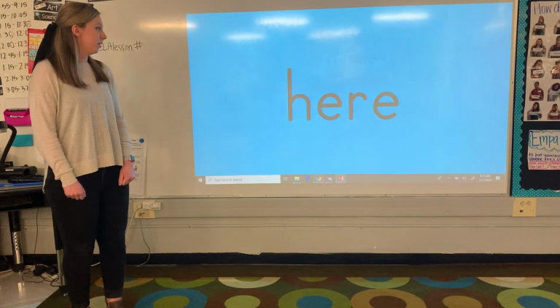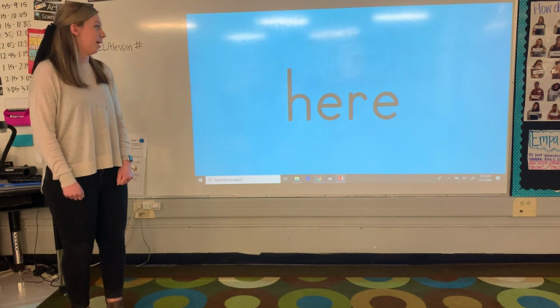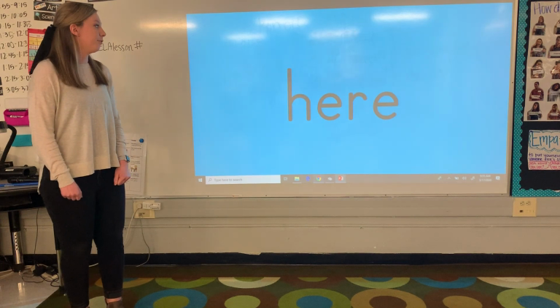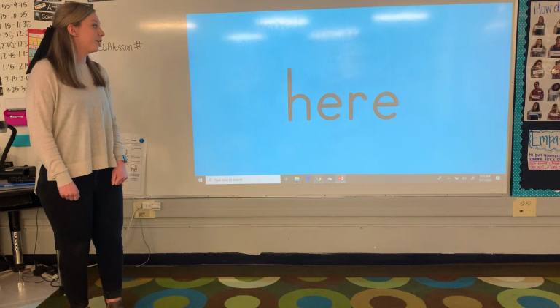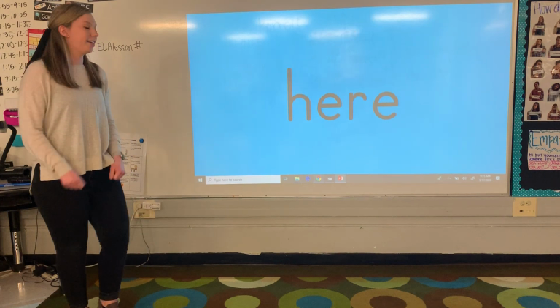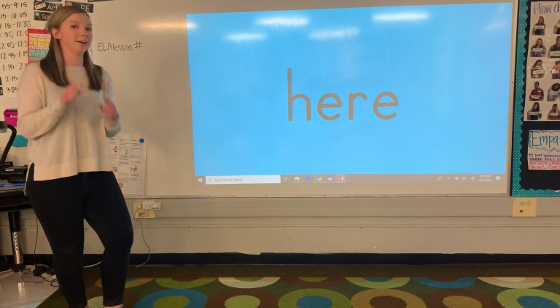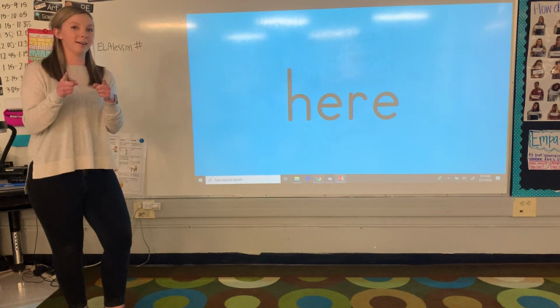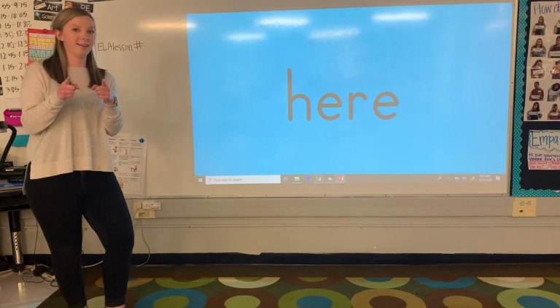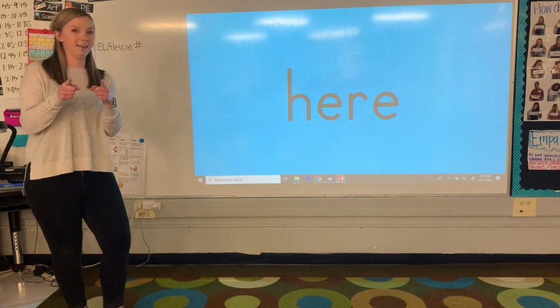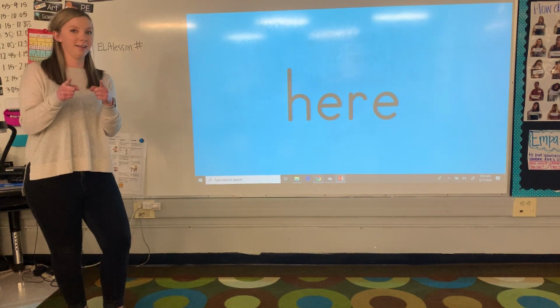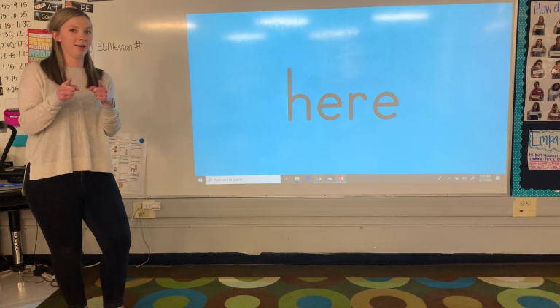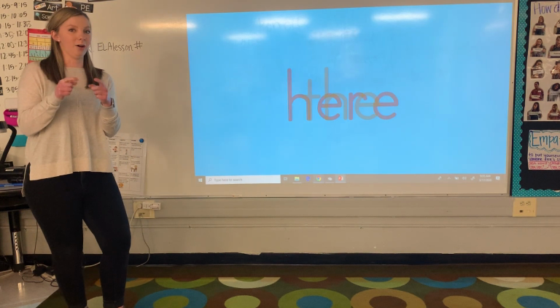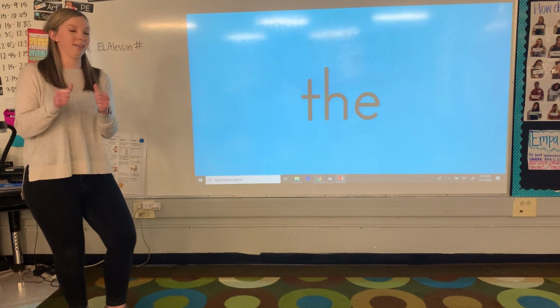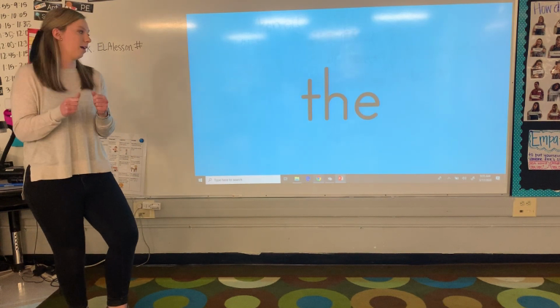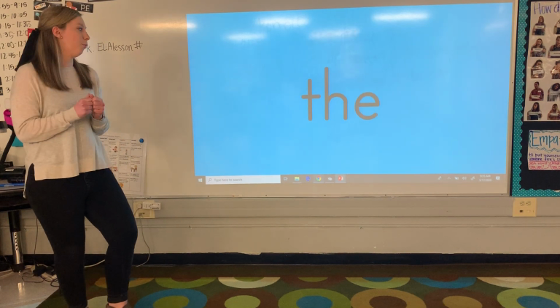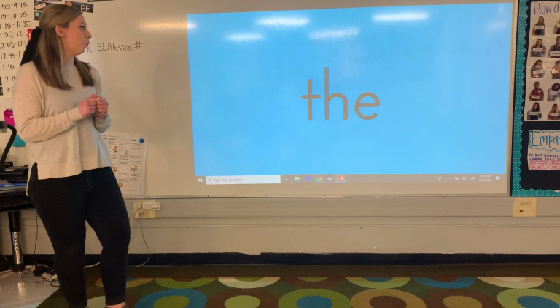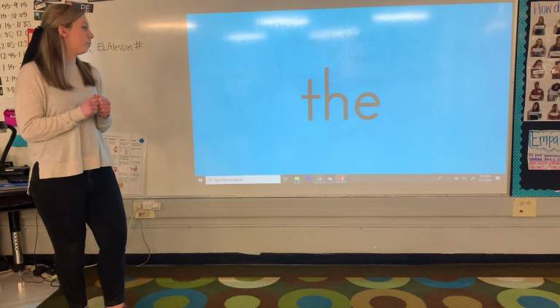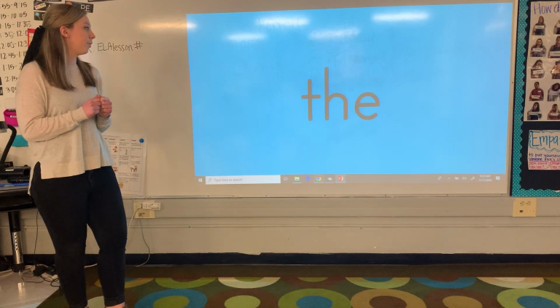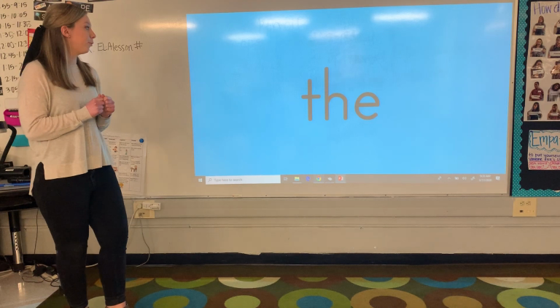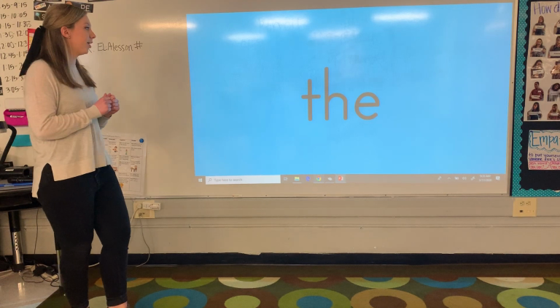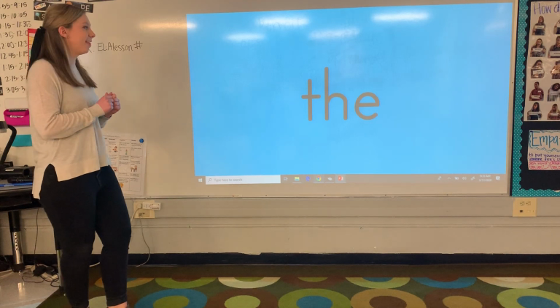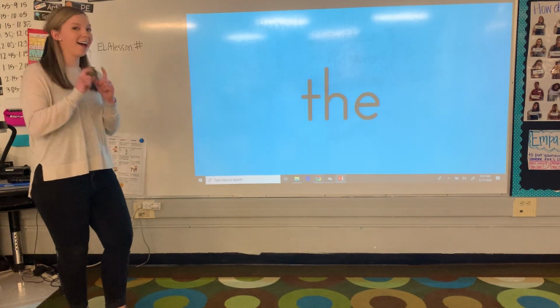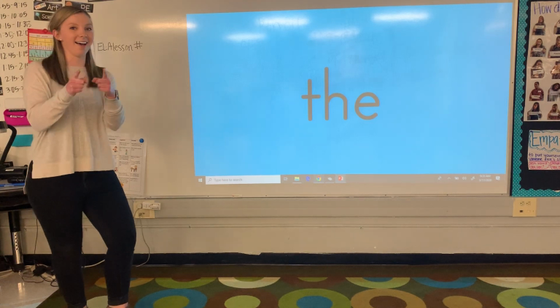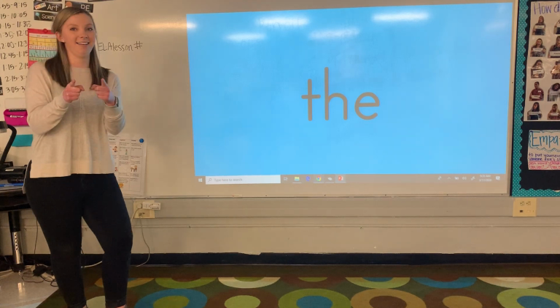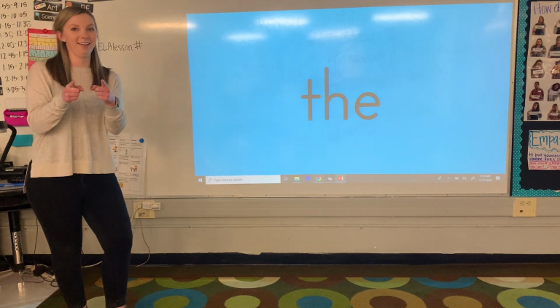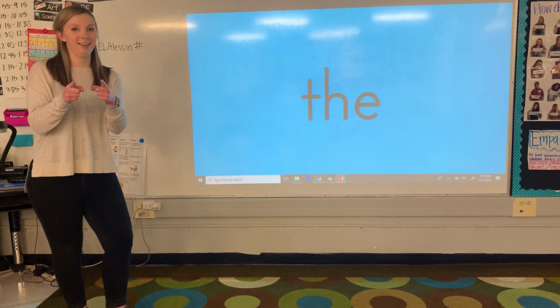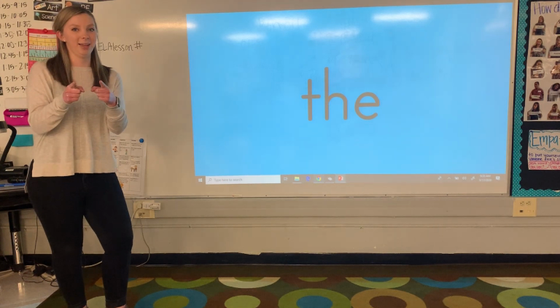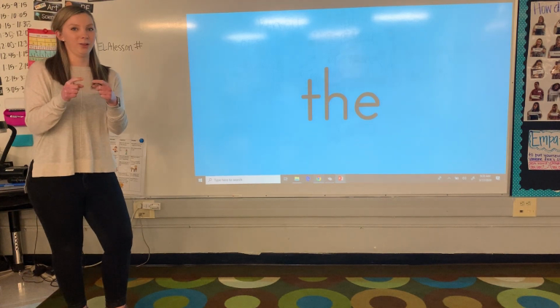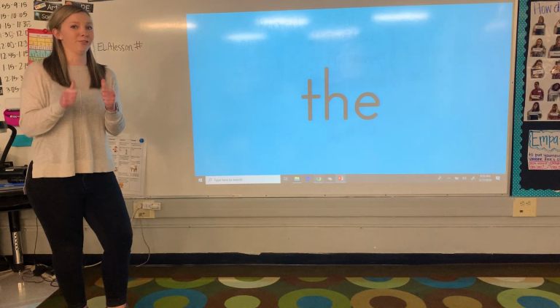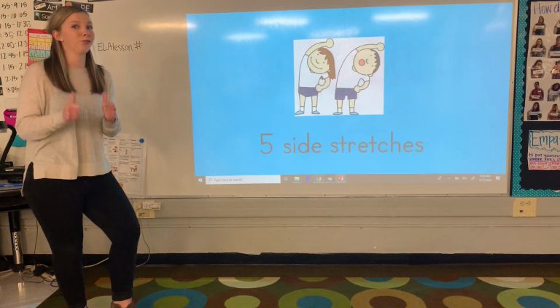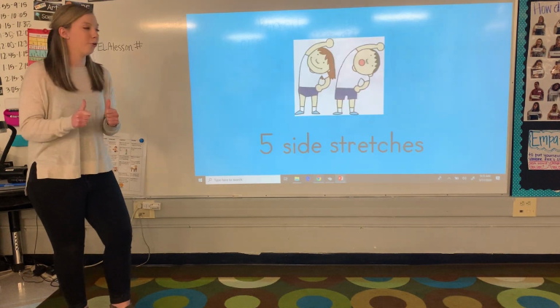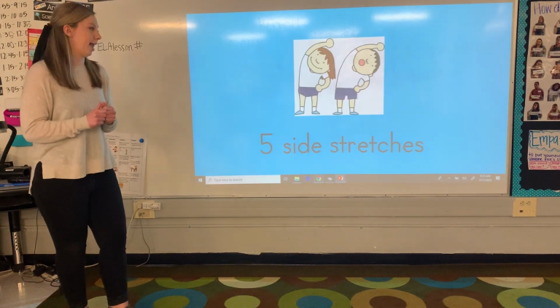Now we have the word here. Awesome. One more — we have the word the. You guys are so great.